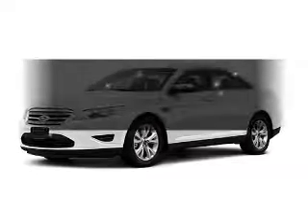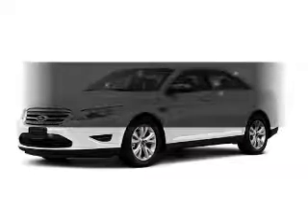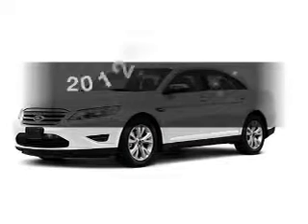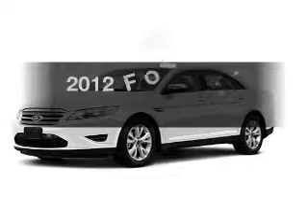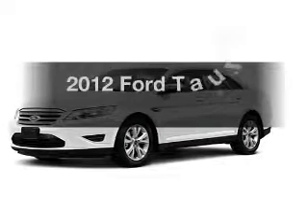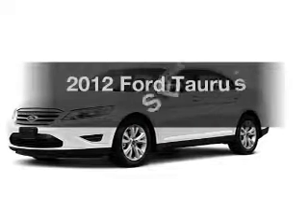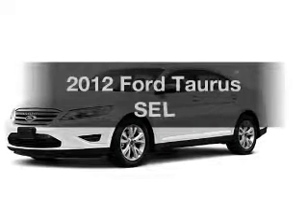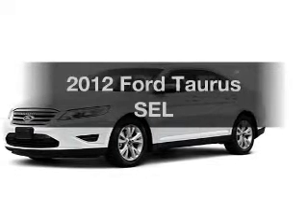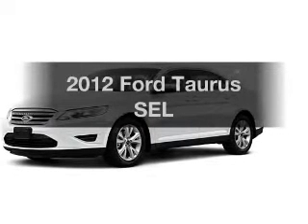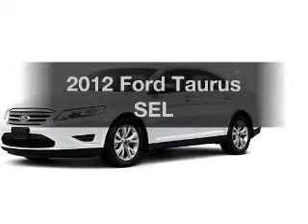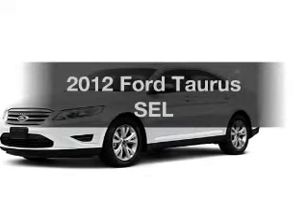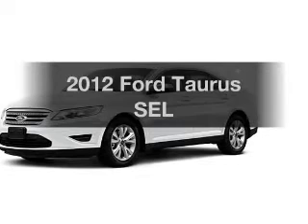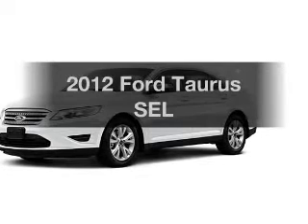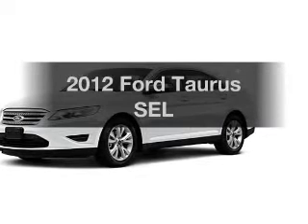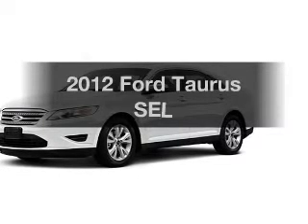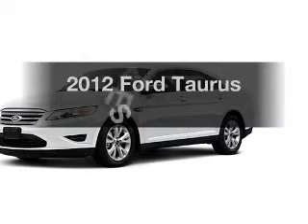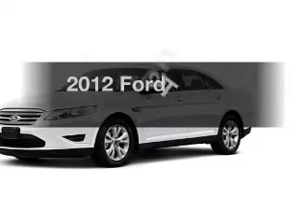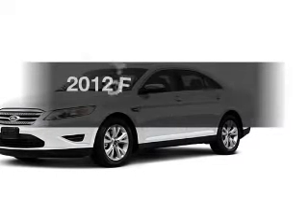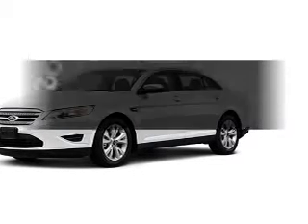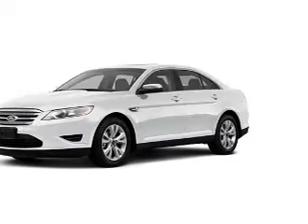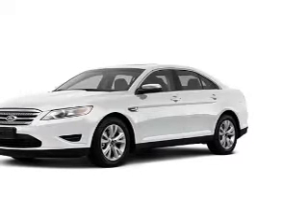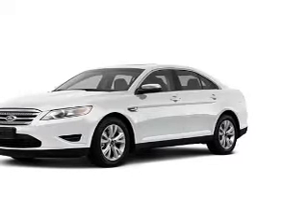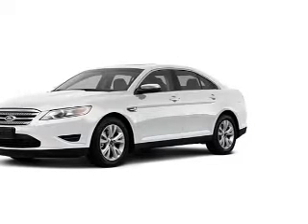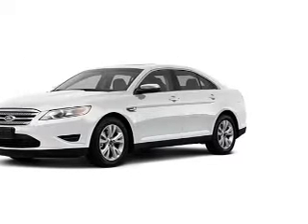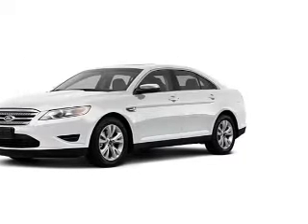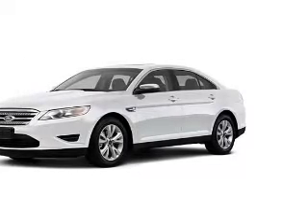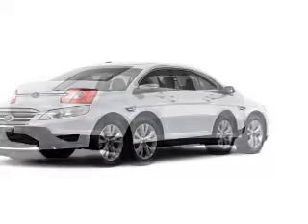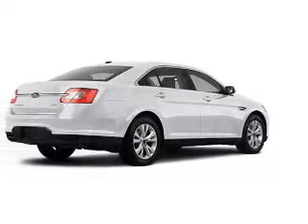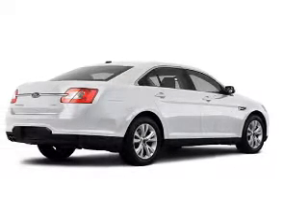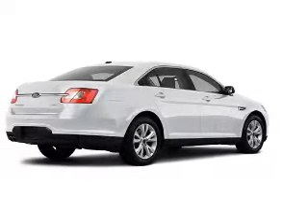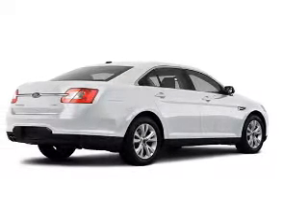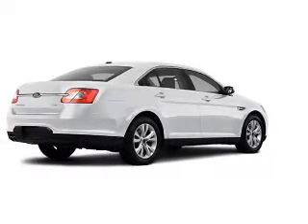Get noticed in this 2012 Ford Taurus. This is the set of wheels you've been looking for.